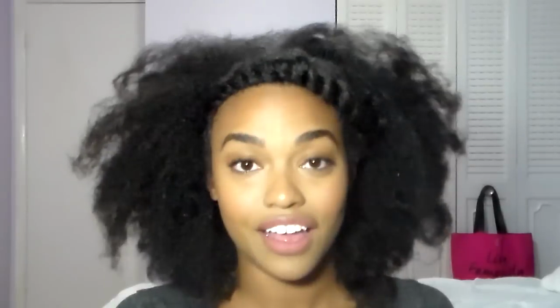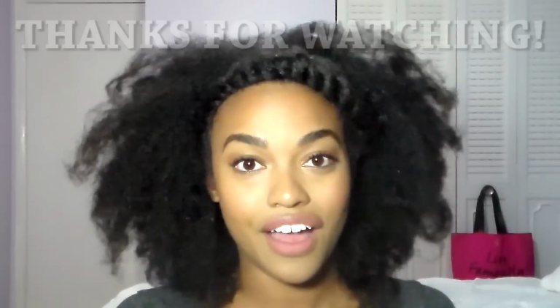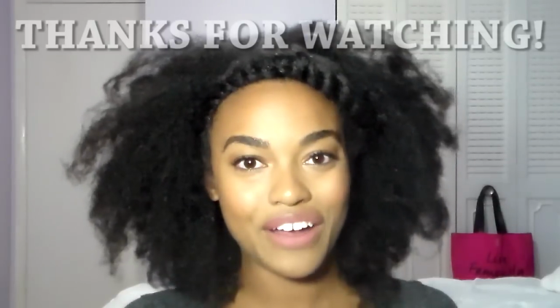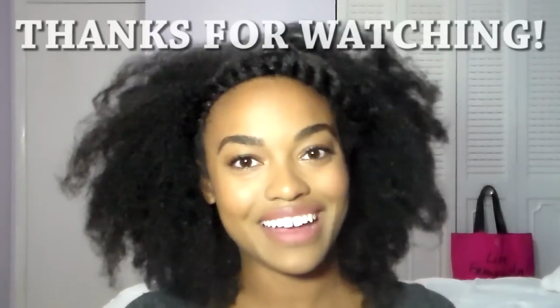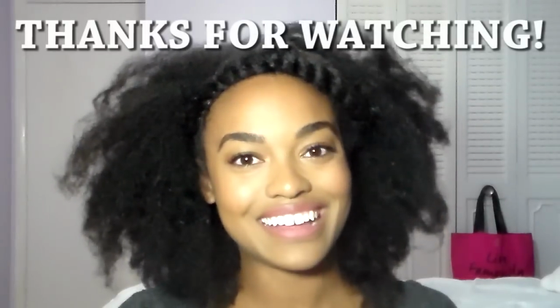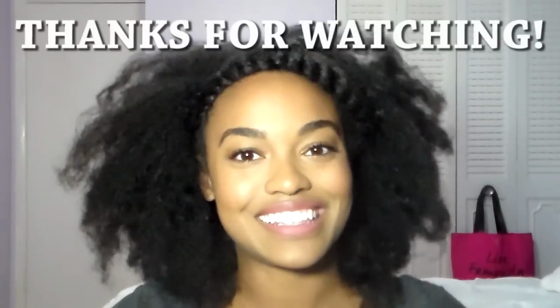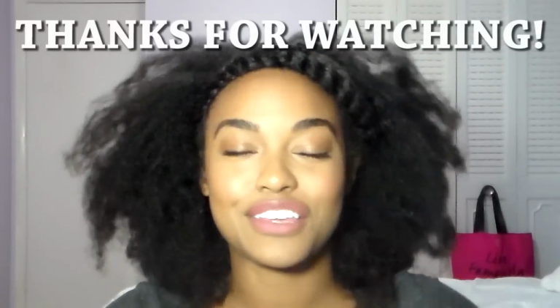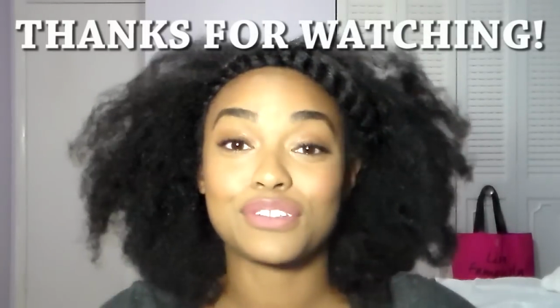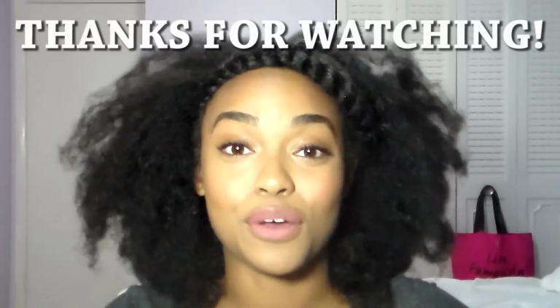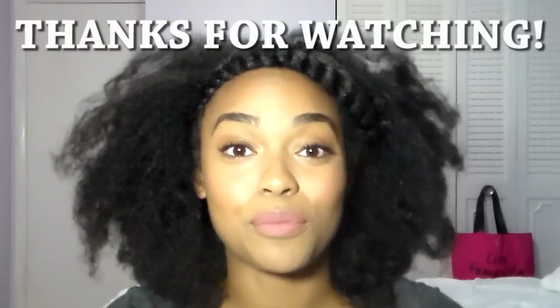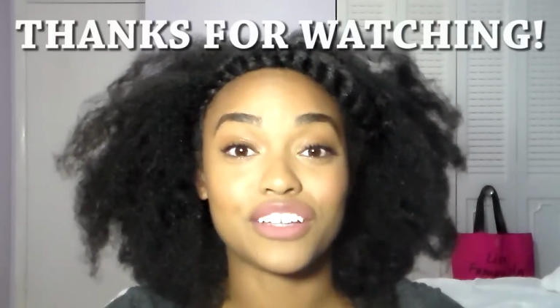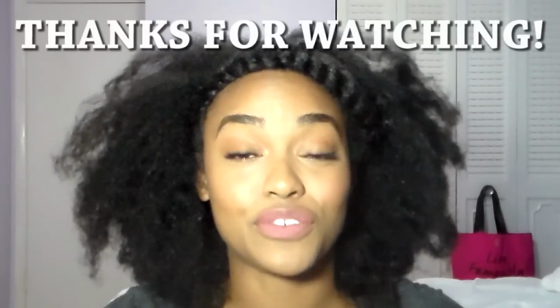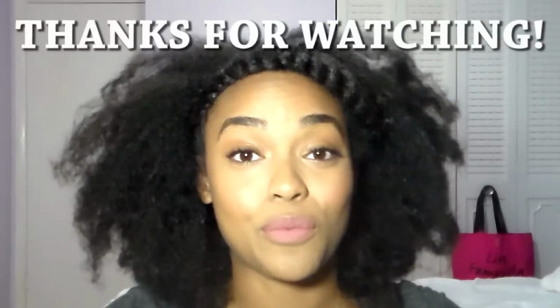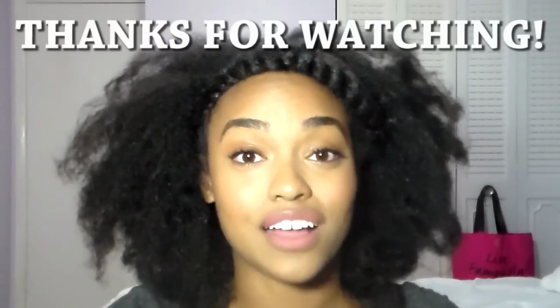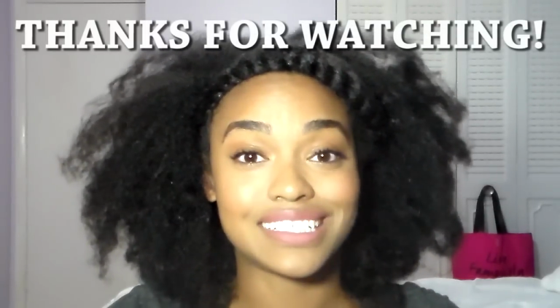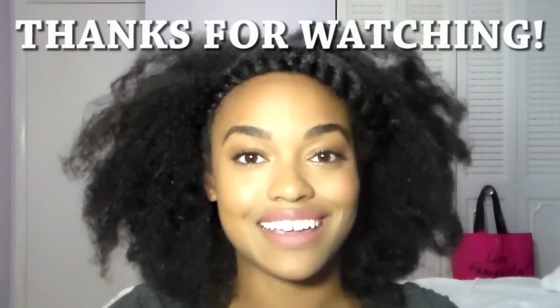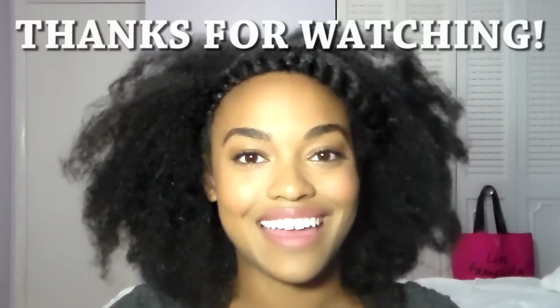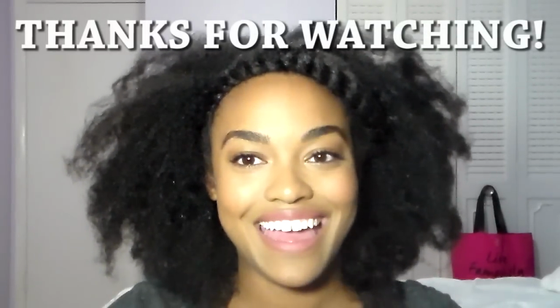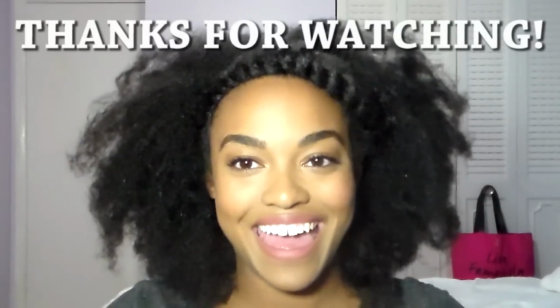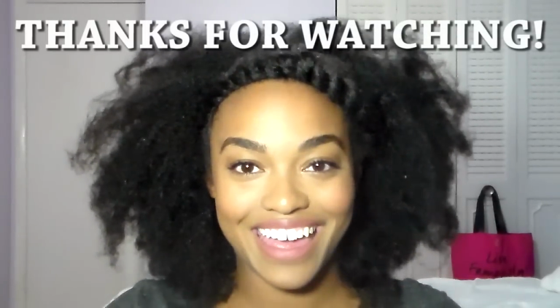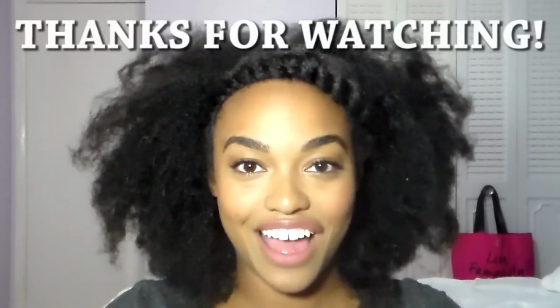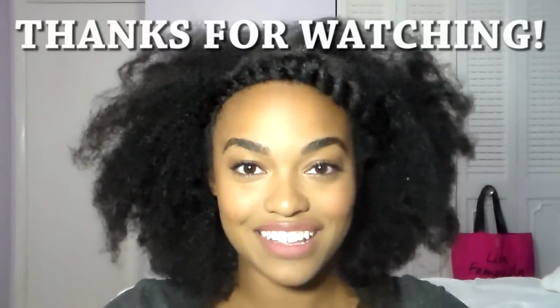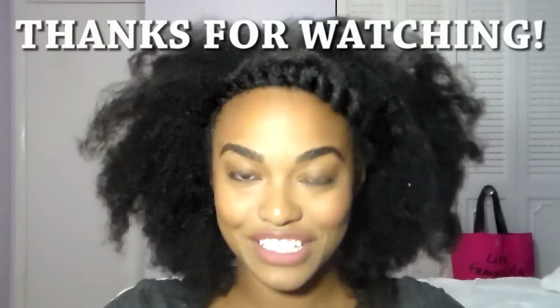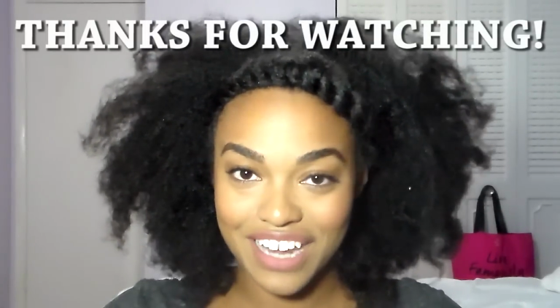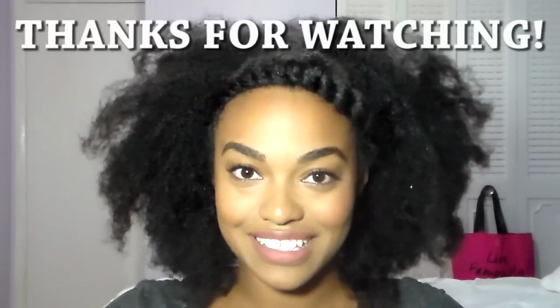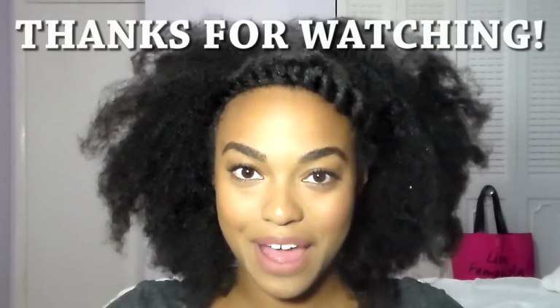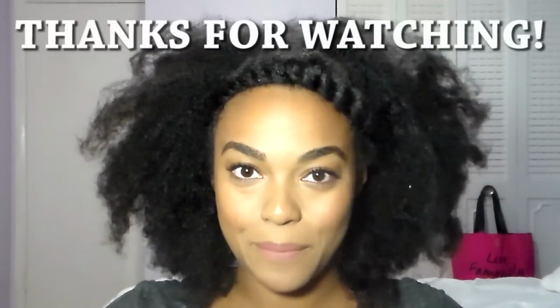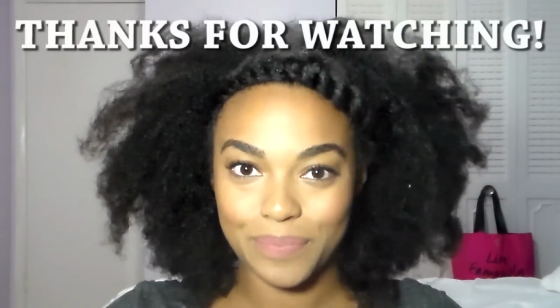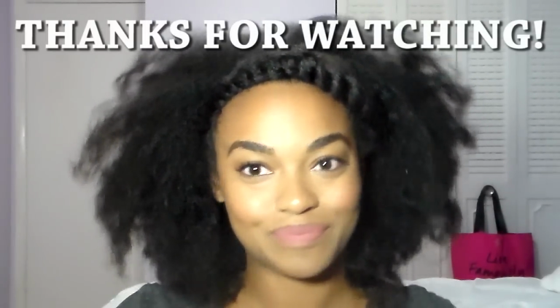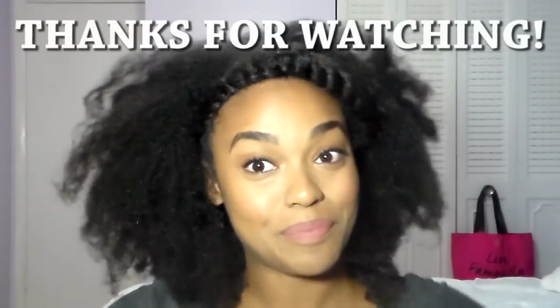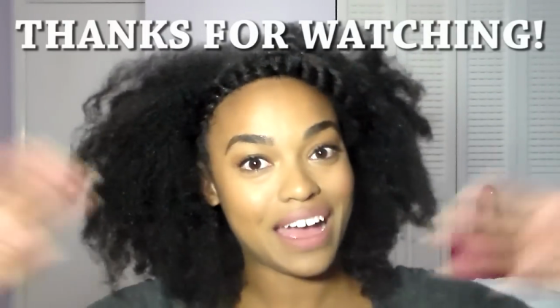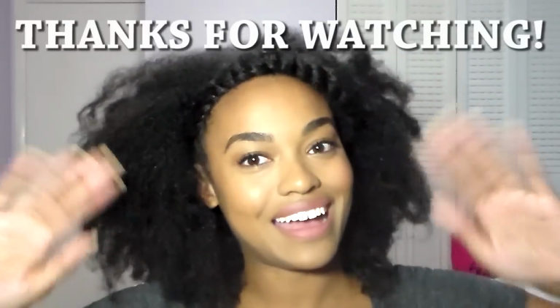Alright guys, thank you so much for watching, and until next time, bye!